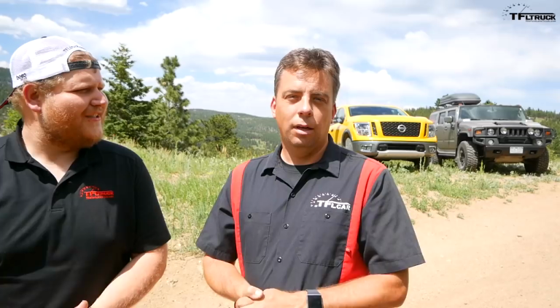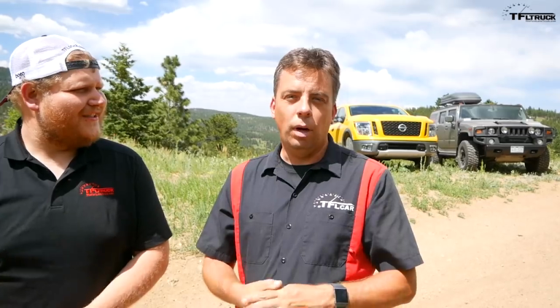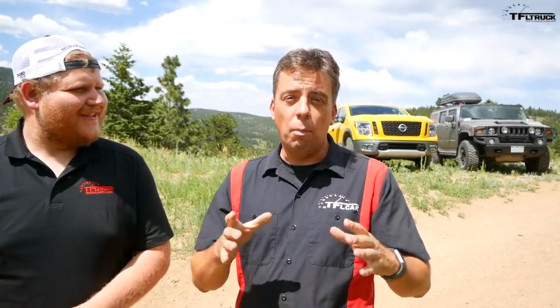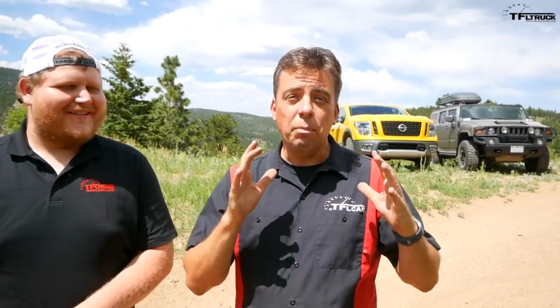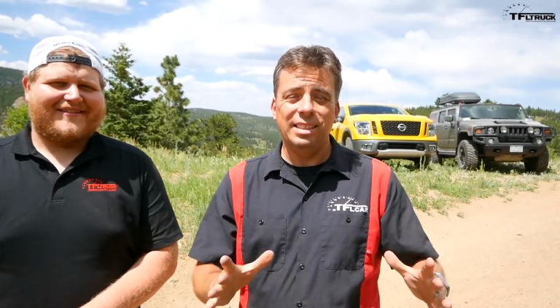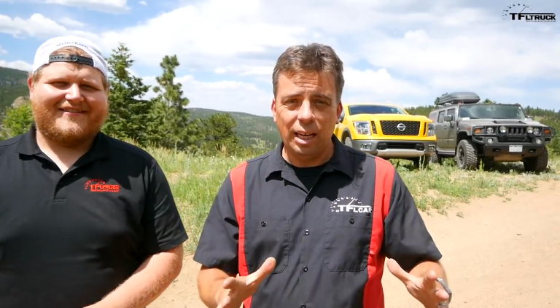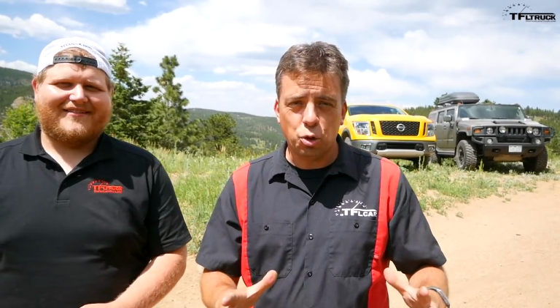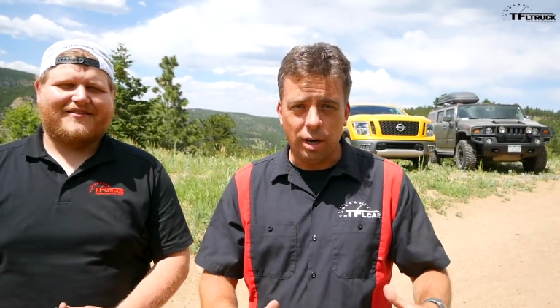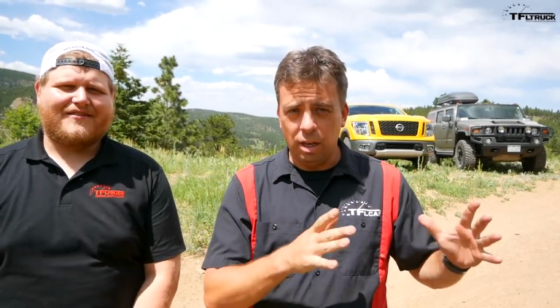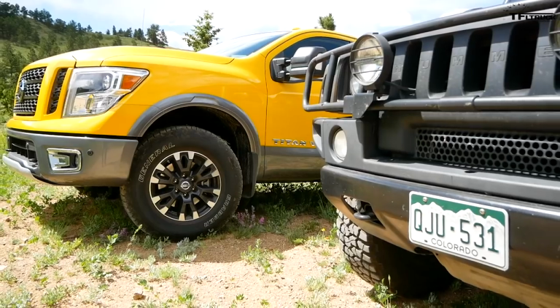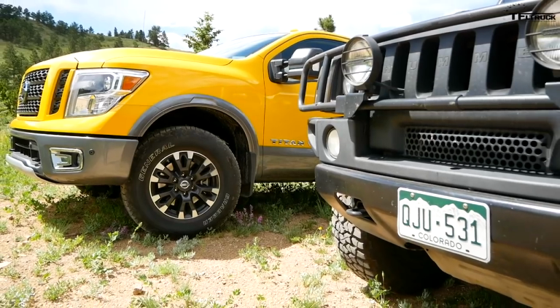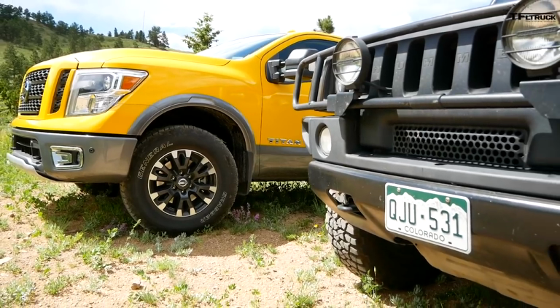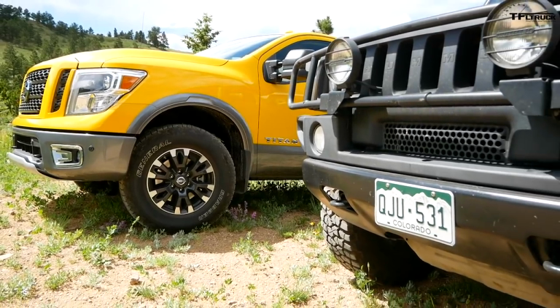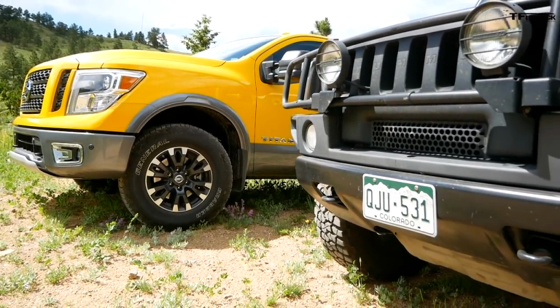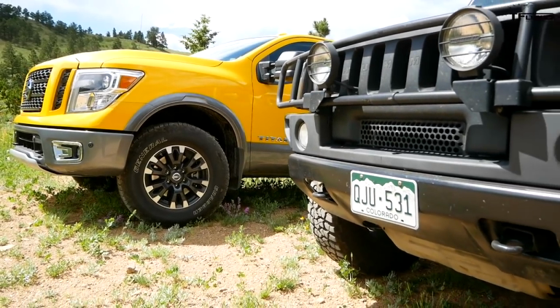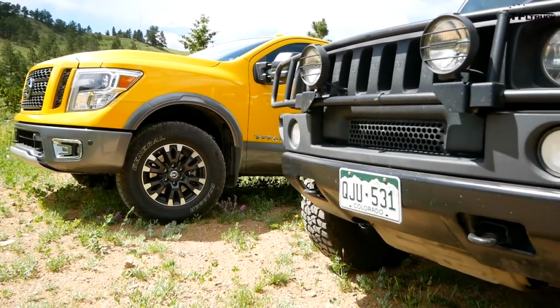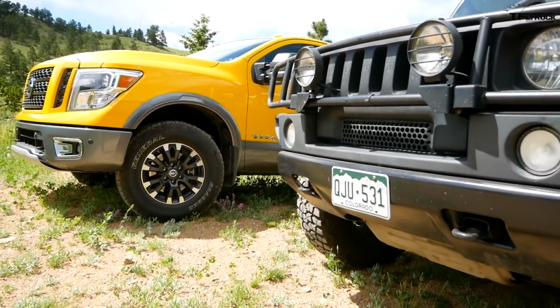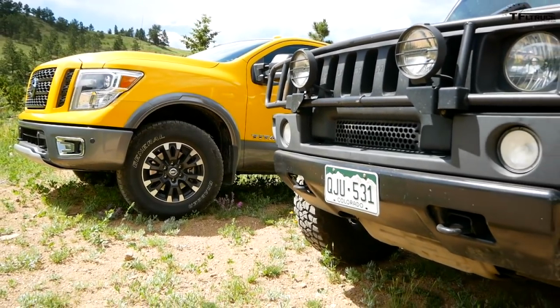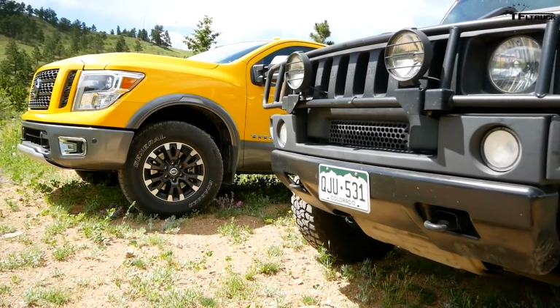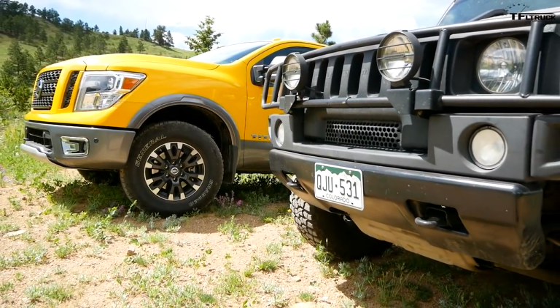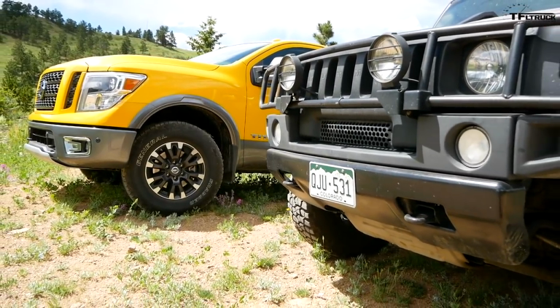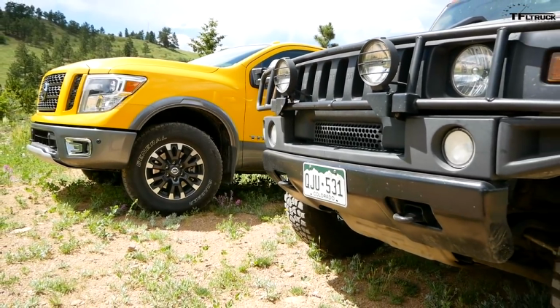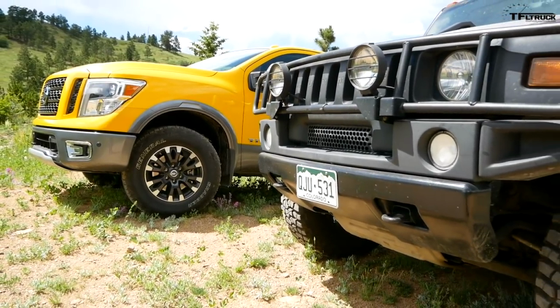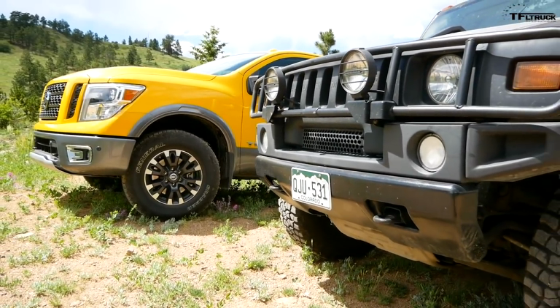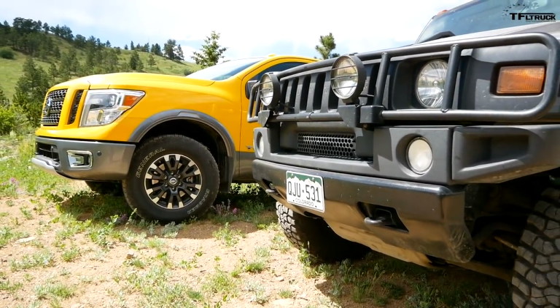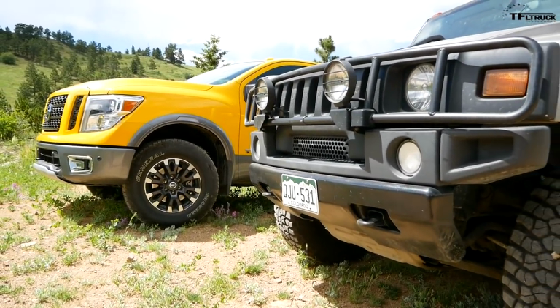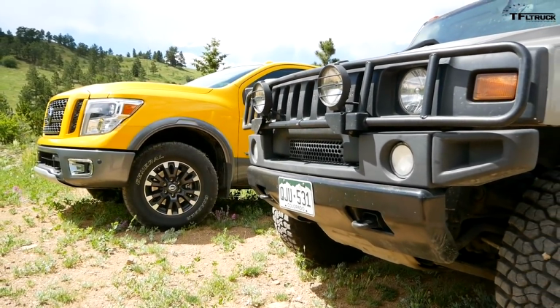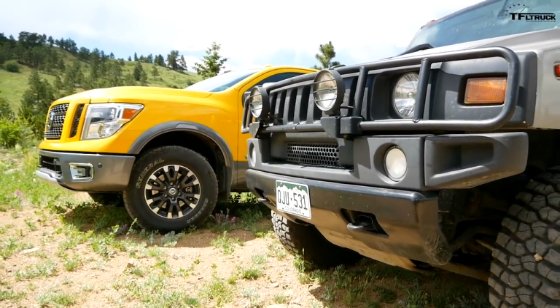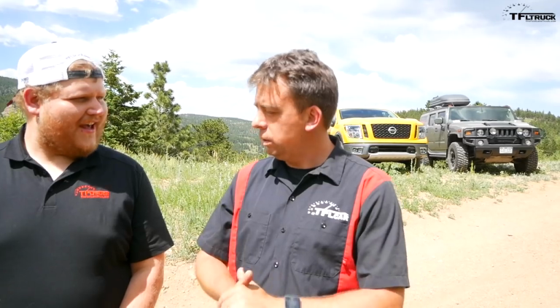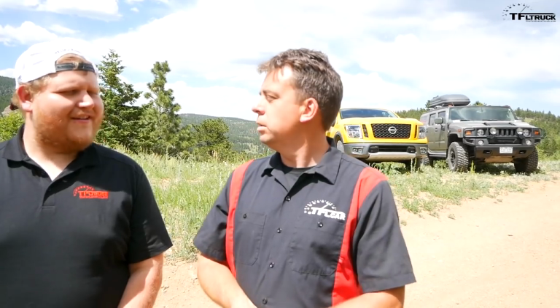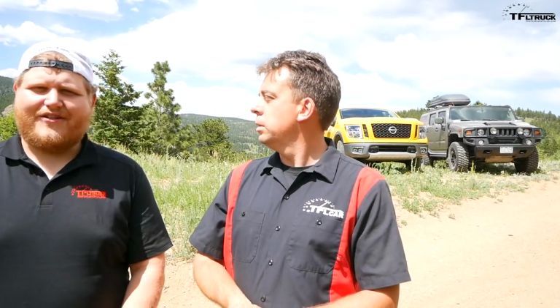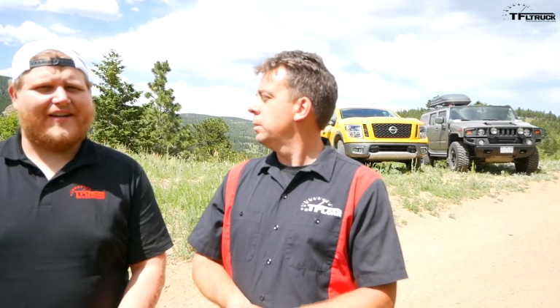I brought my stunt truck, the Hummer H2, so let's take it up the mountain. Still old vs. new. Yeah, let's do it.